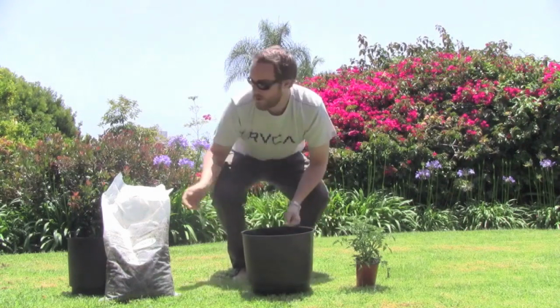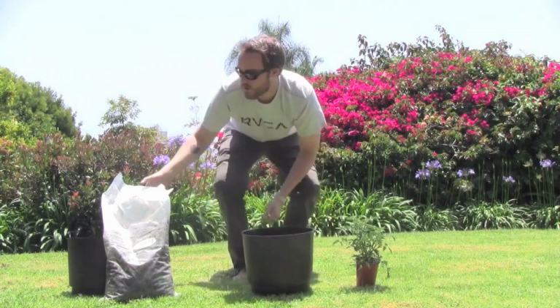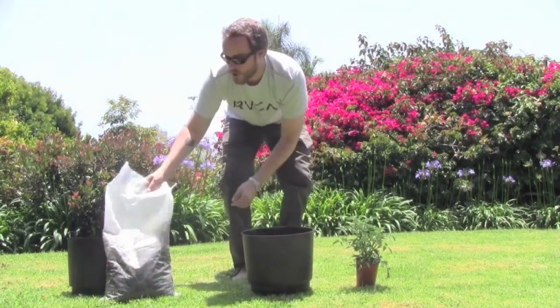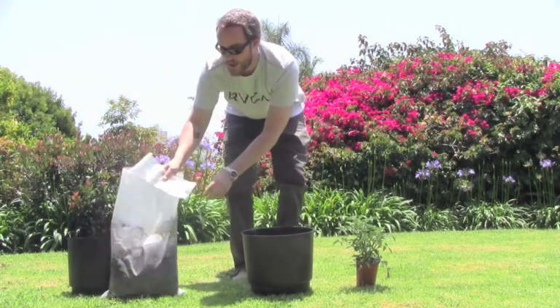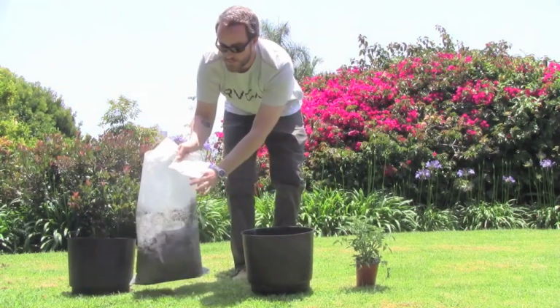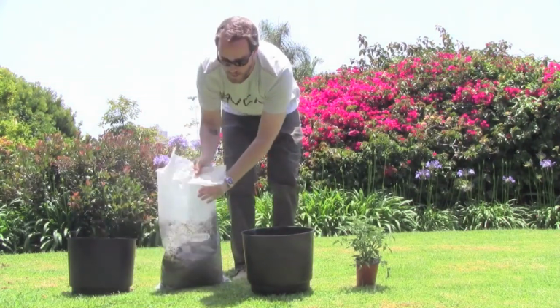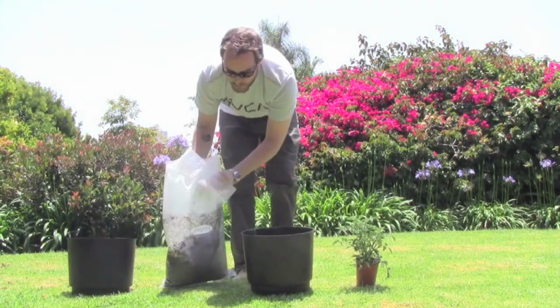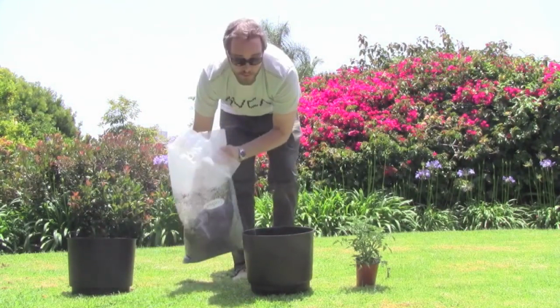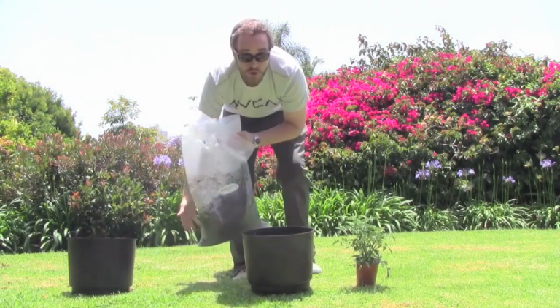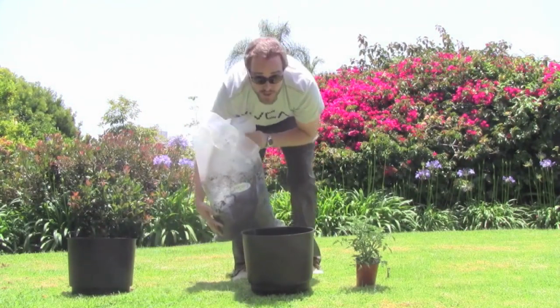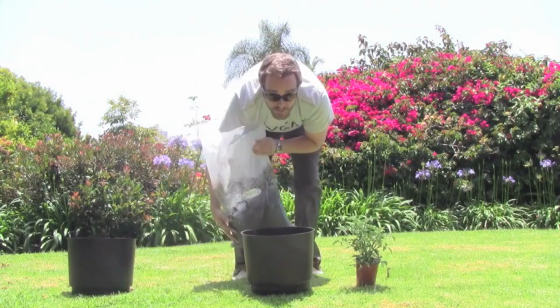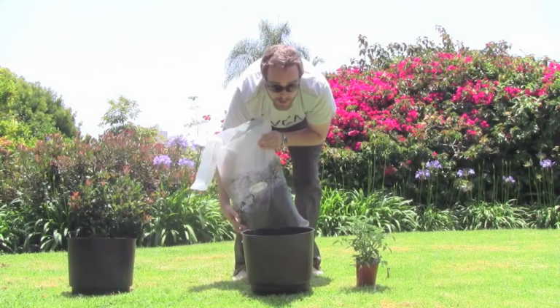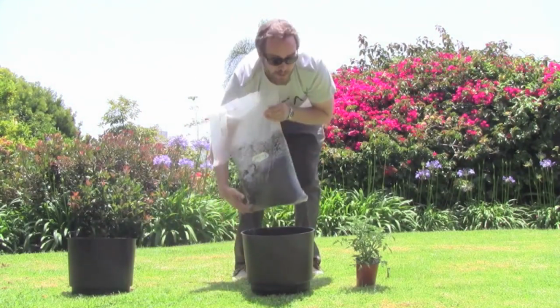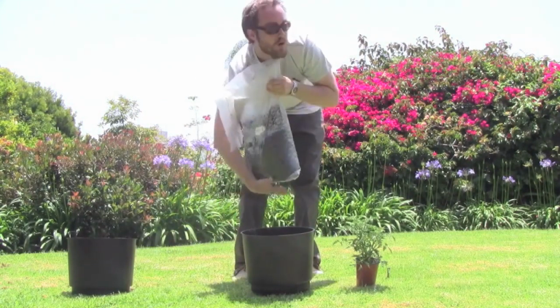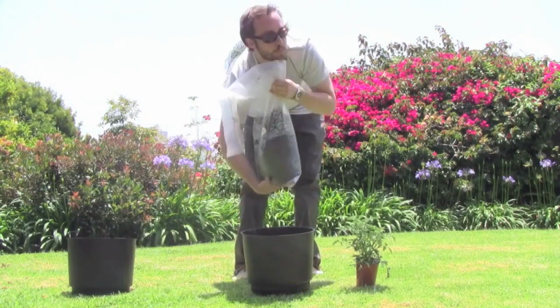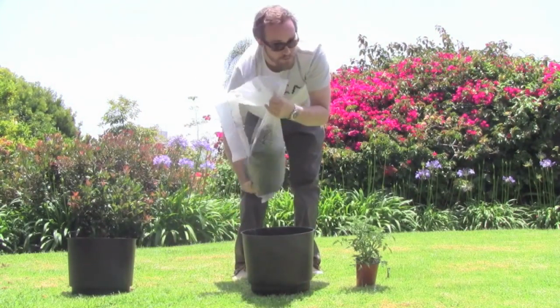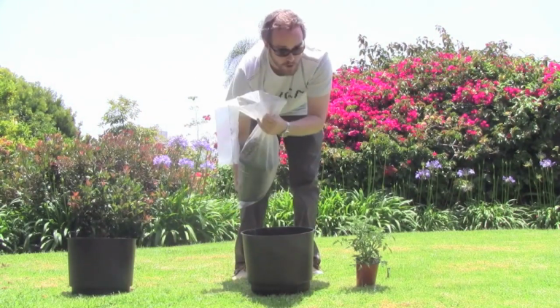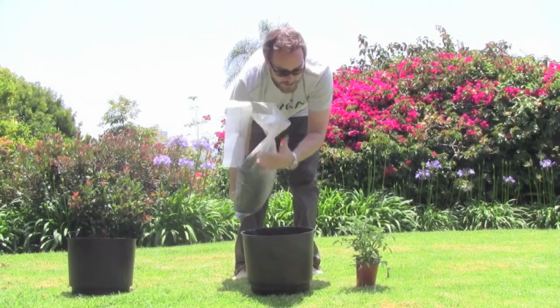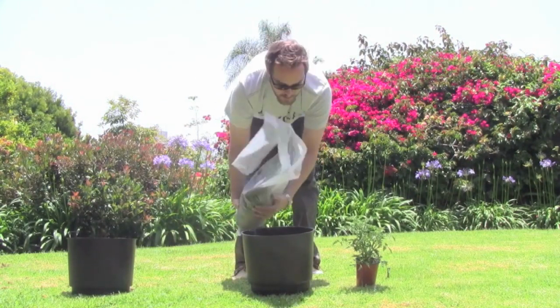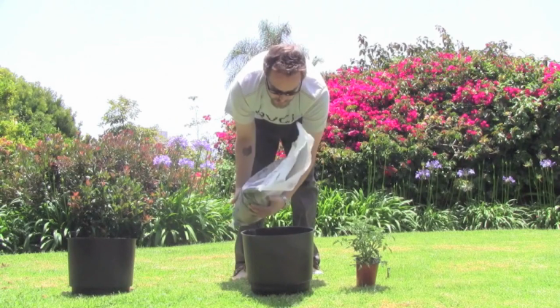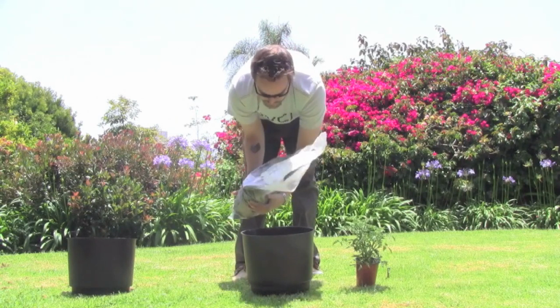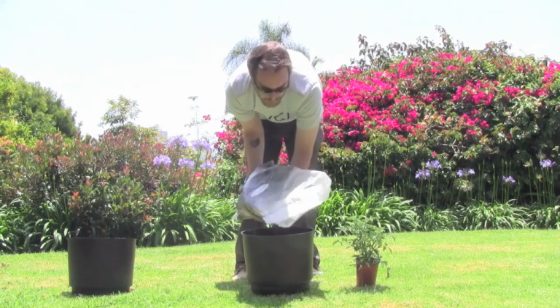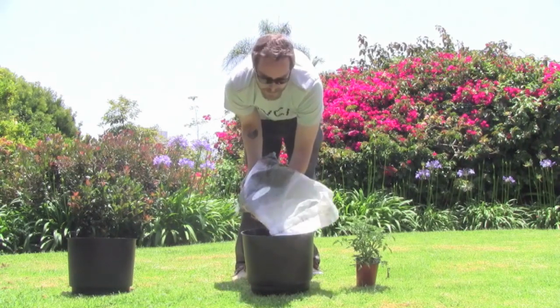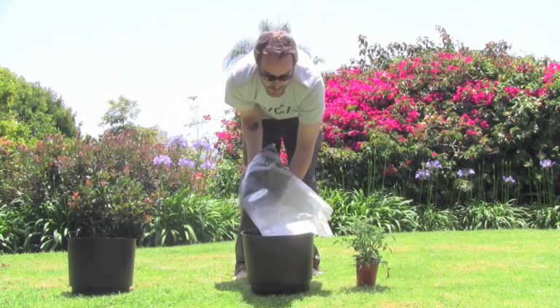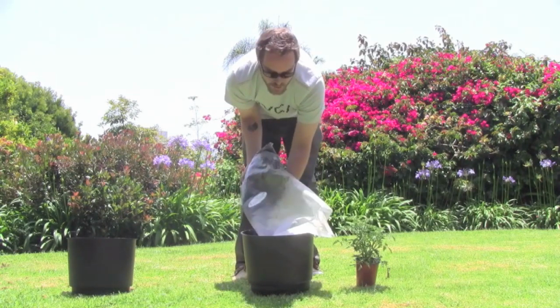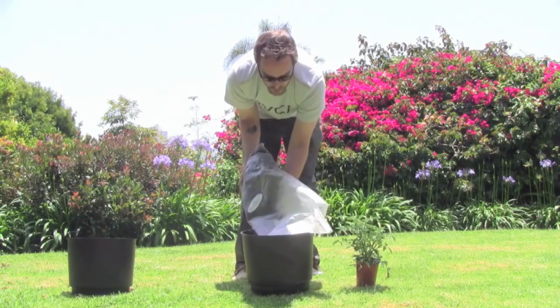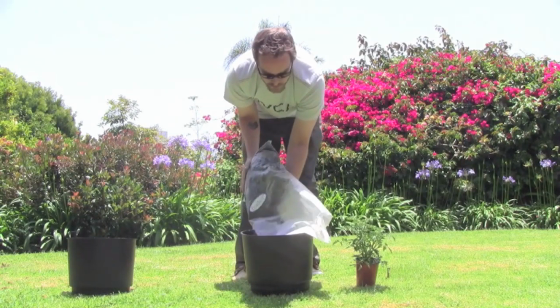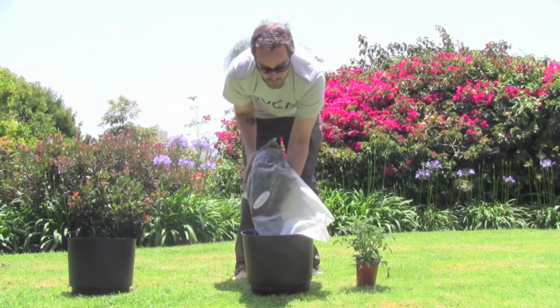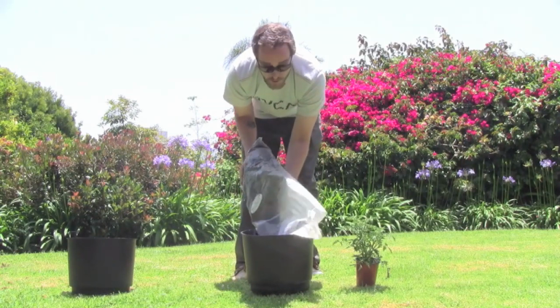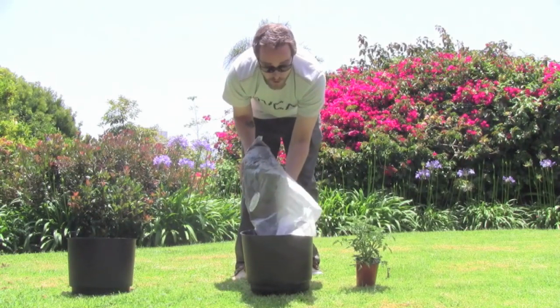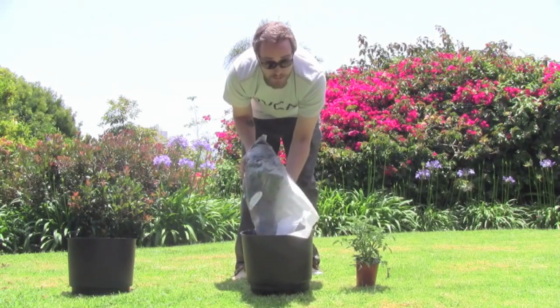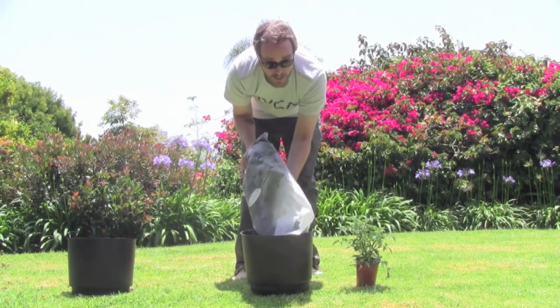You're going to go ahead and fill up with your choice of medium. Our preferred method is EcoSoil, which you can find on our website.